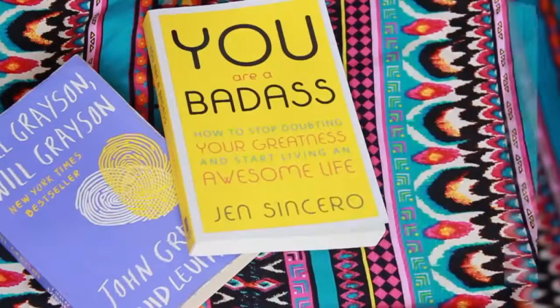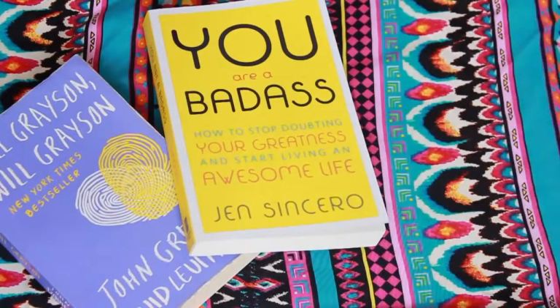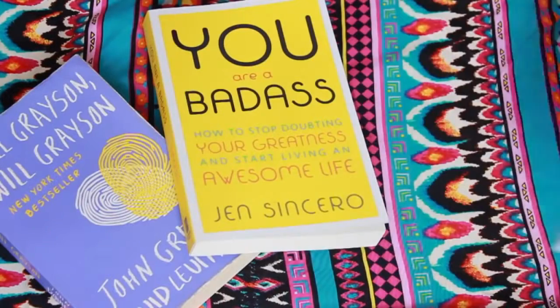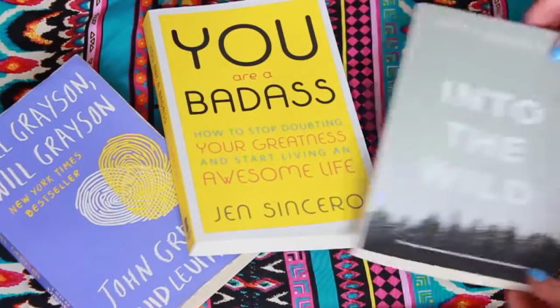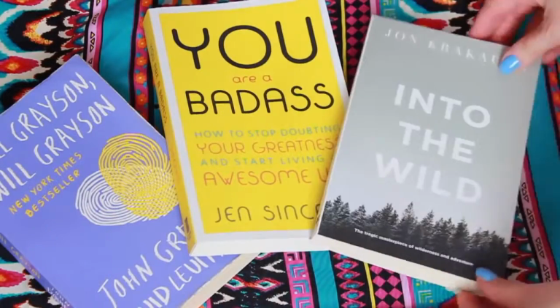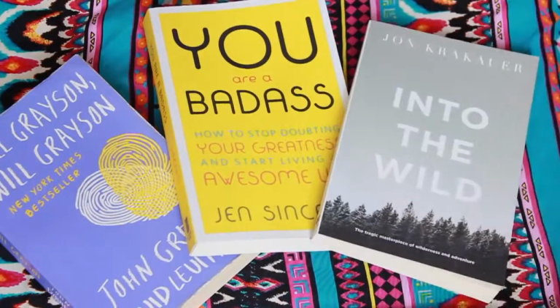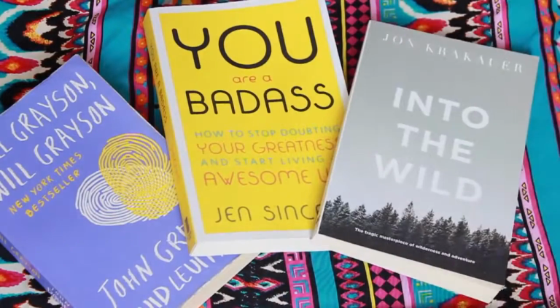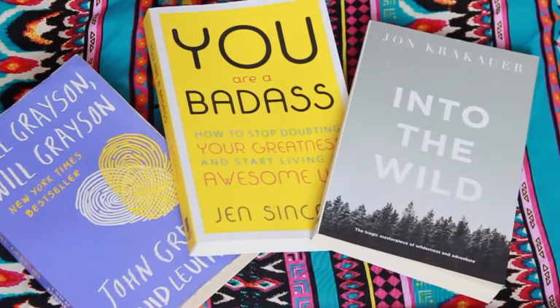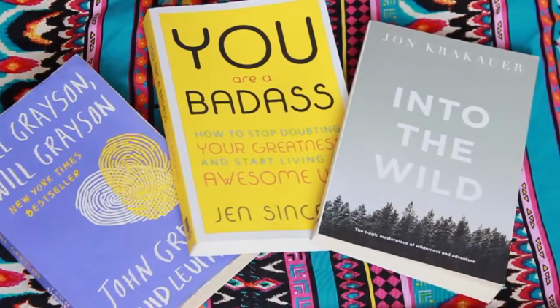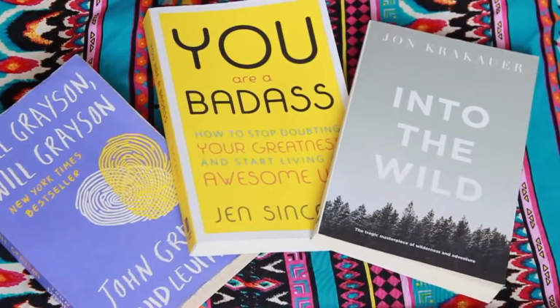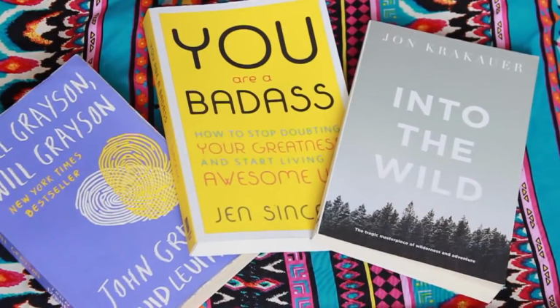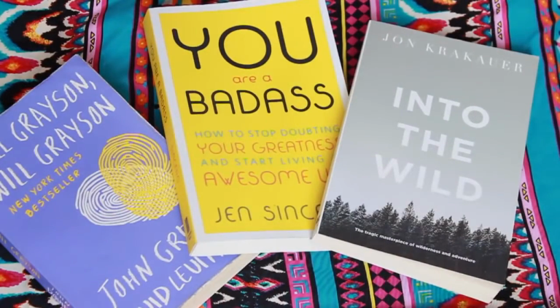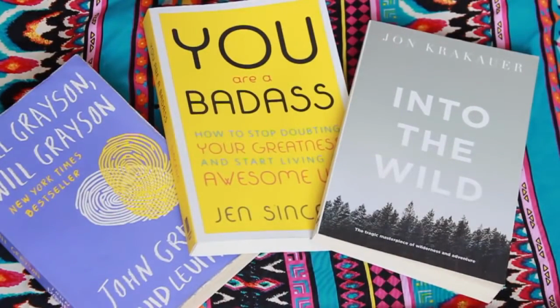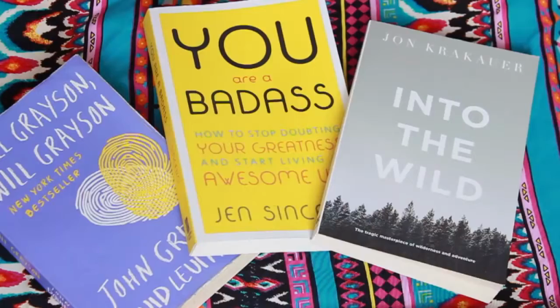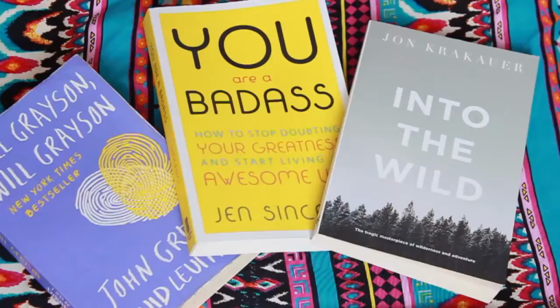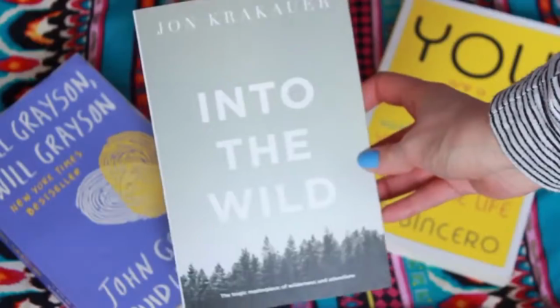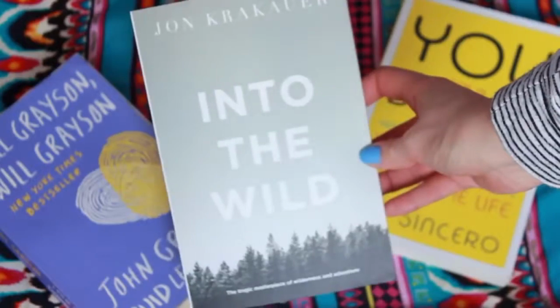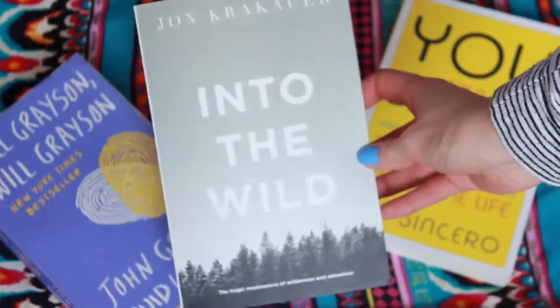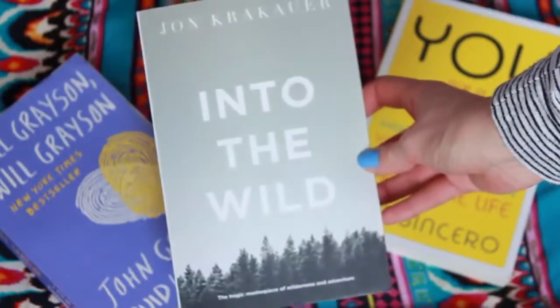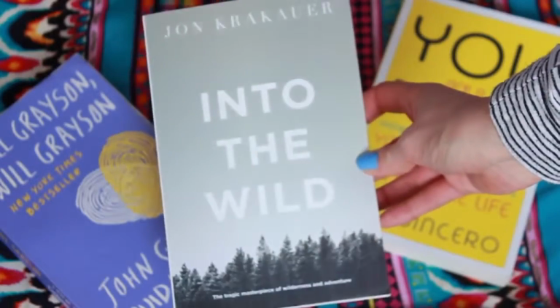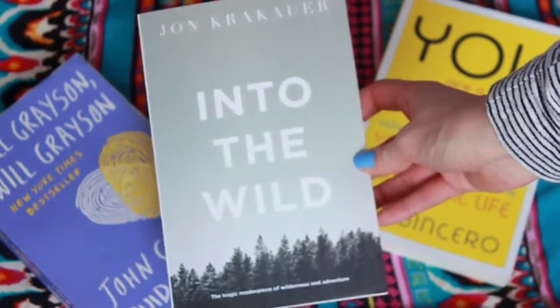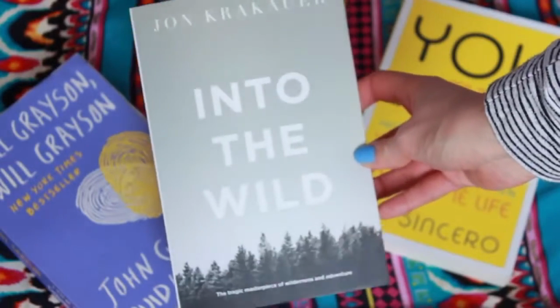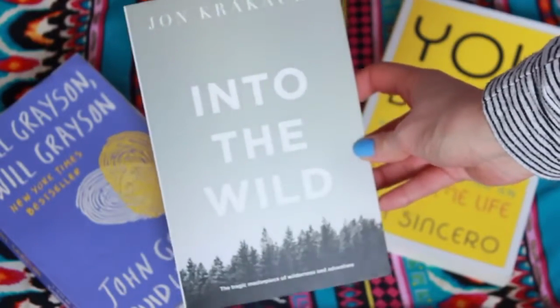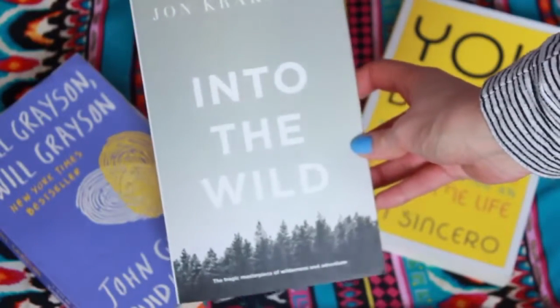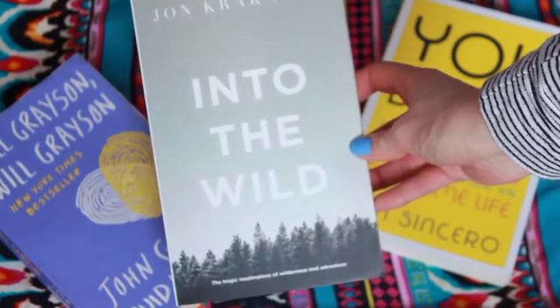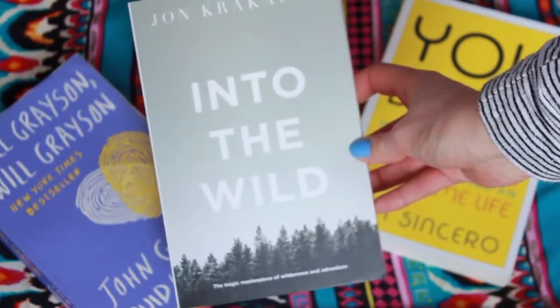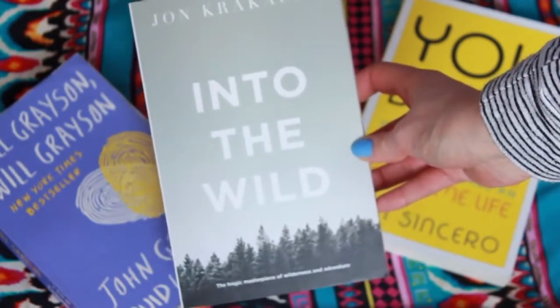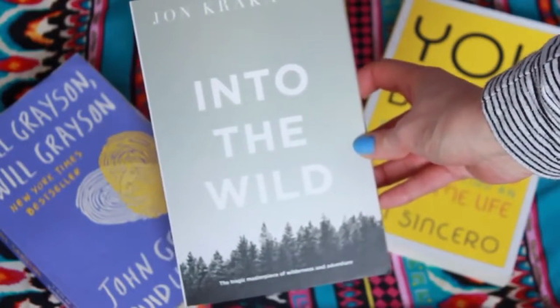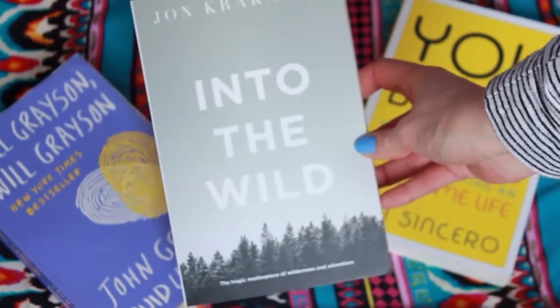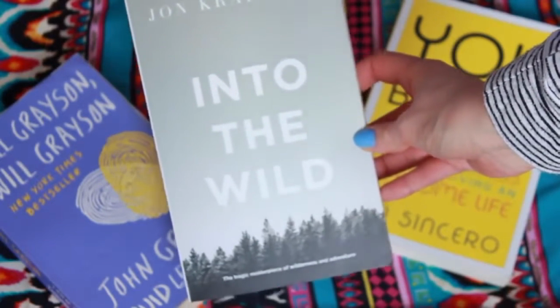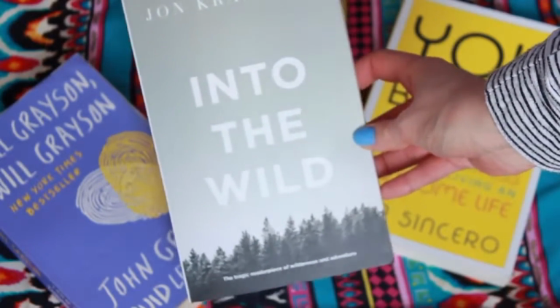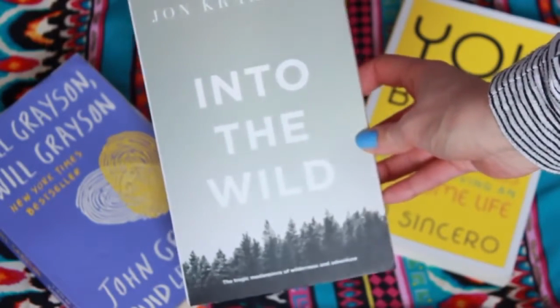If you're going anywhere, don't forget to bring a book with you. These are my current favourites right now and the ones I'm reading that I totally recommend.